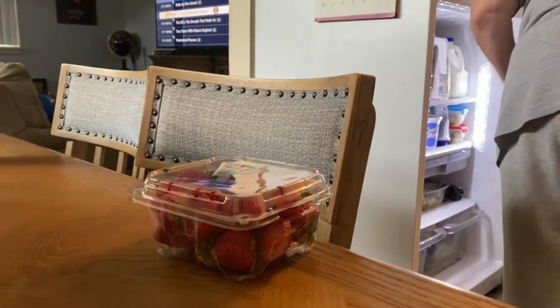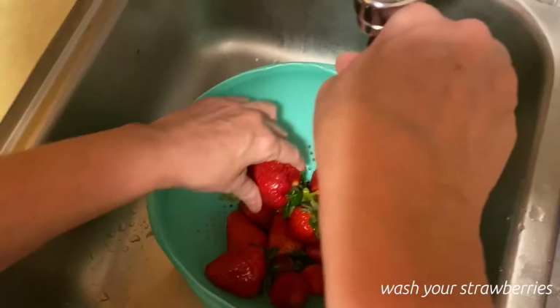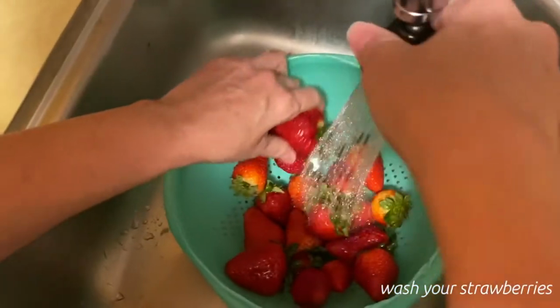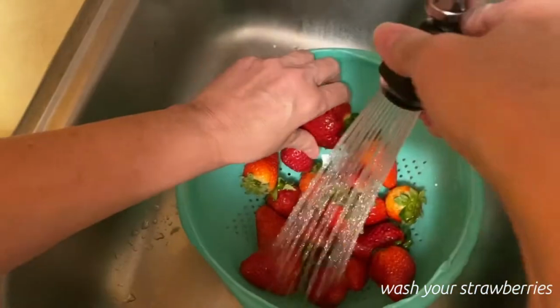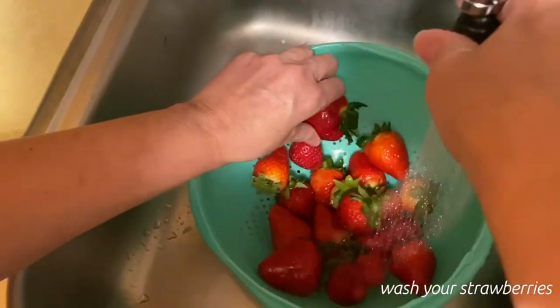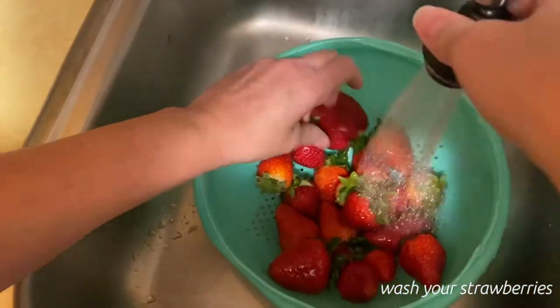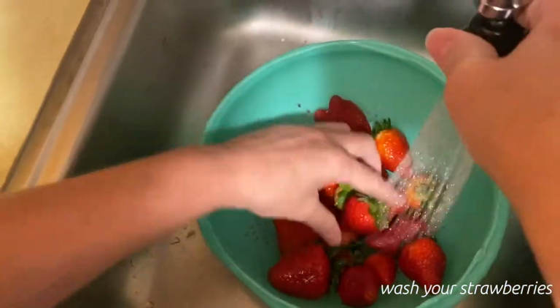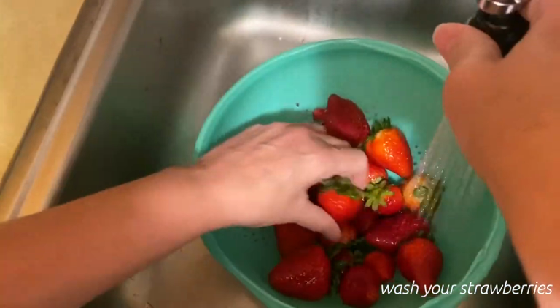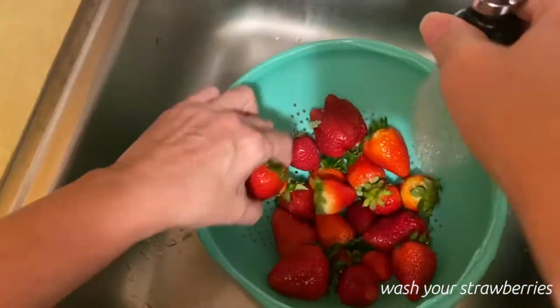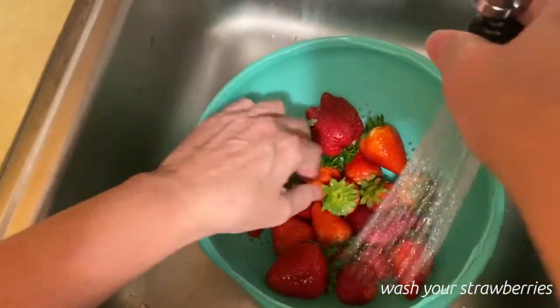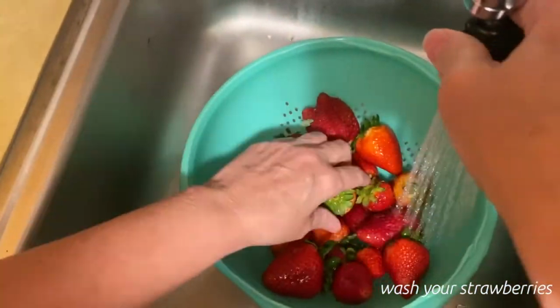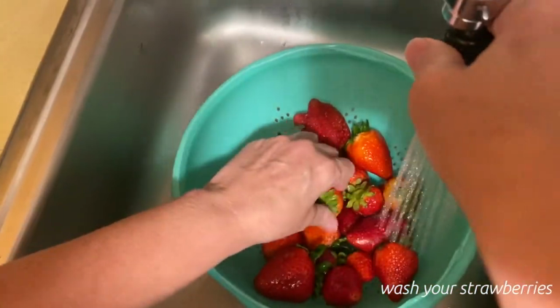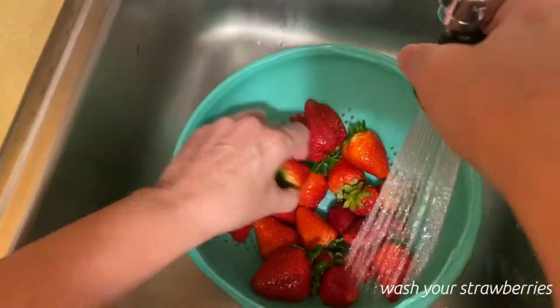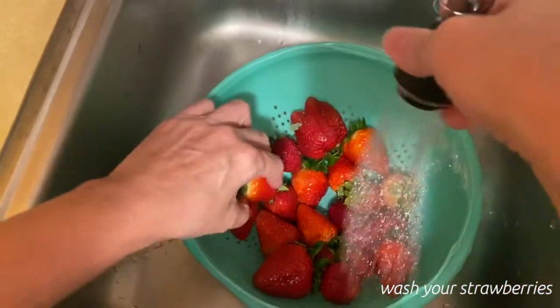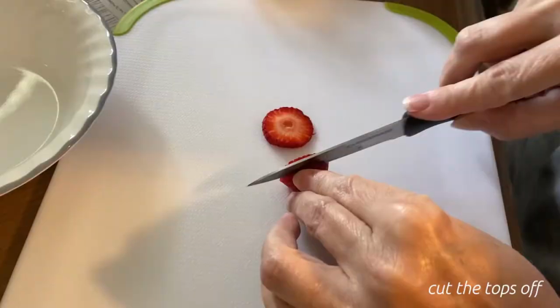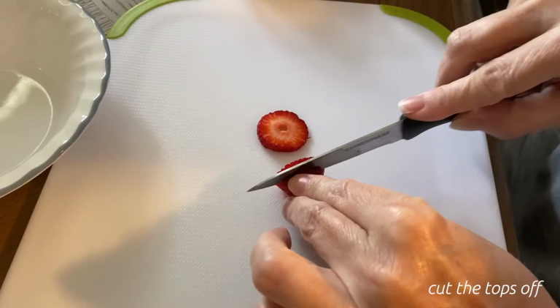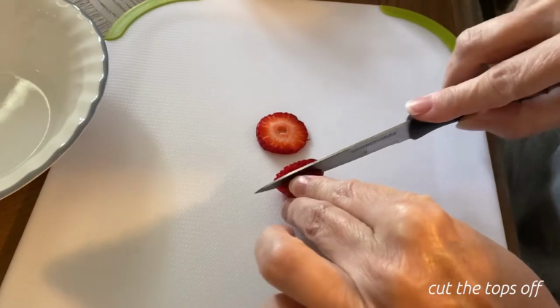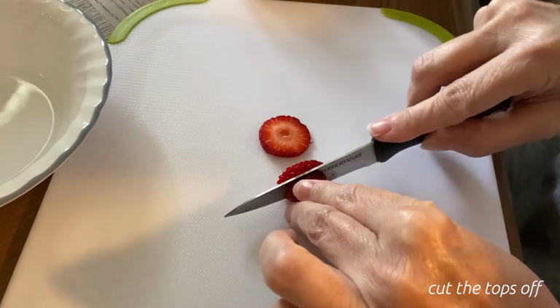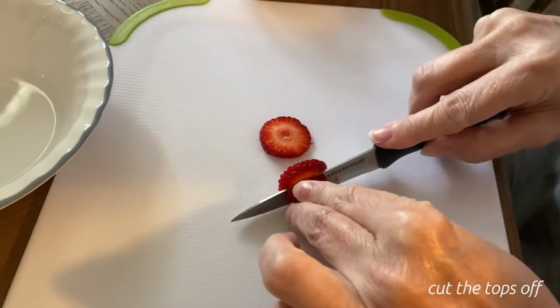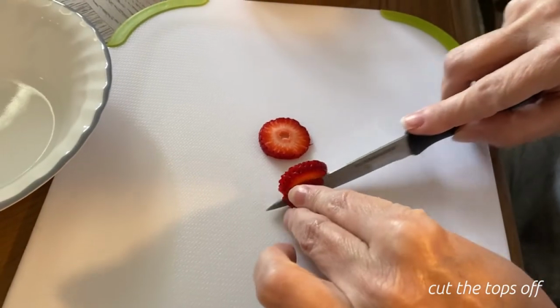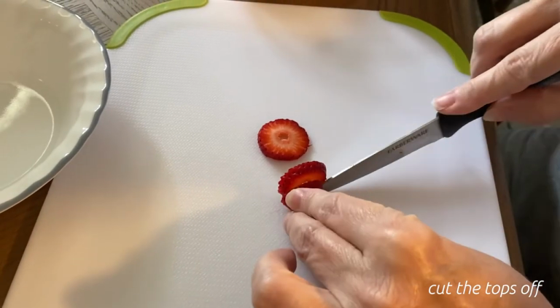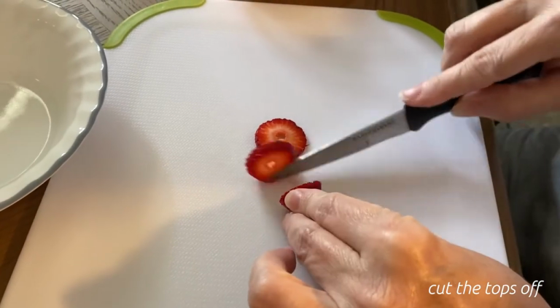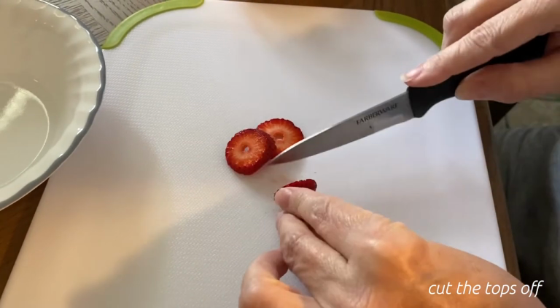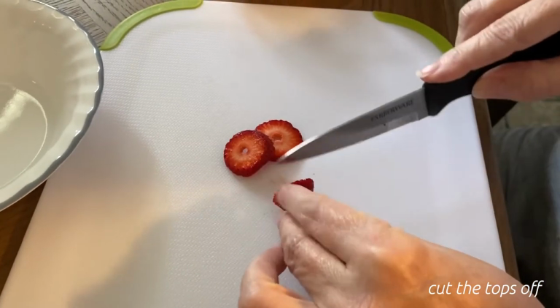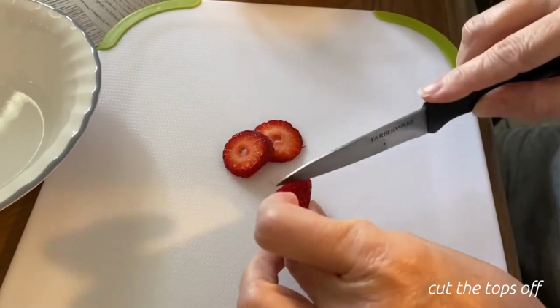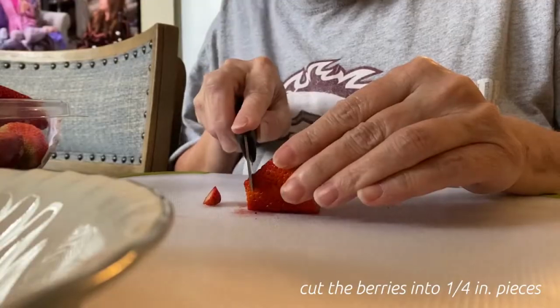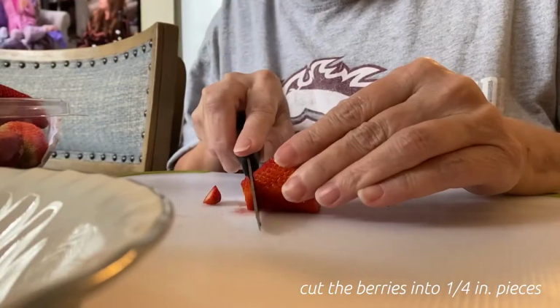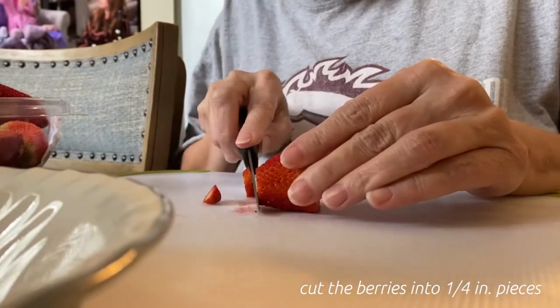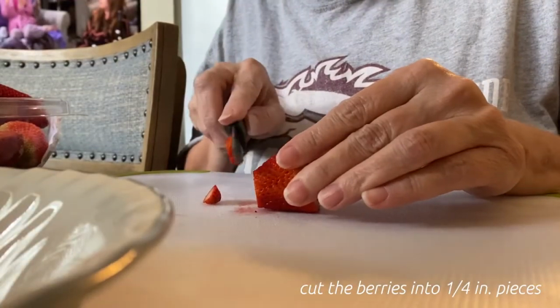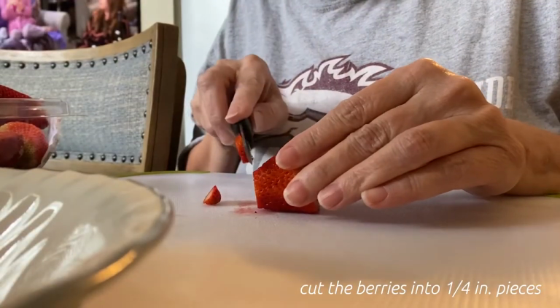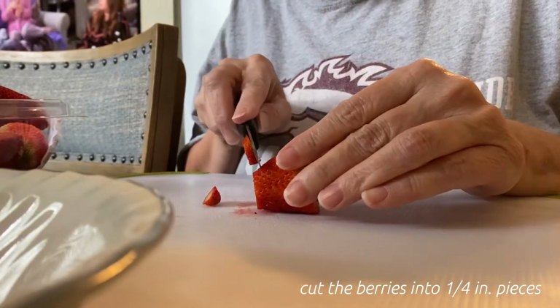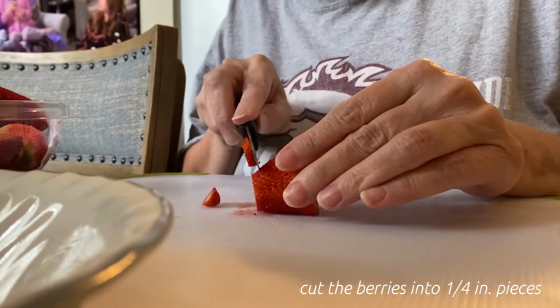Wash your strawberries, chop the tips off, and cut the berries into one-fourth of an inch pieces.